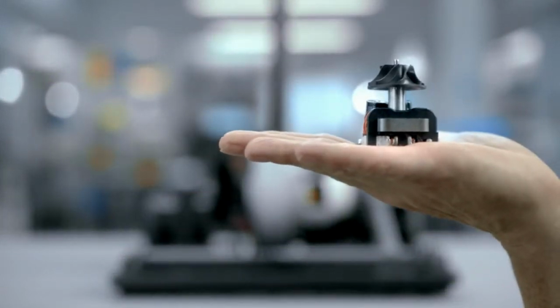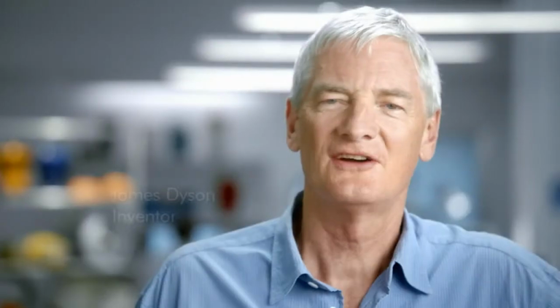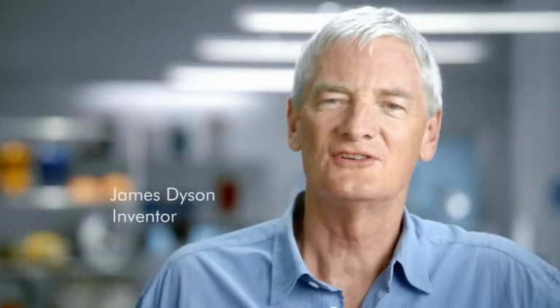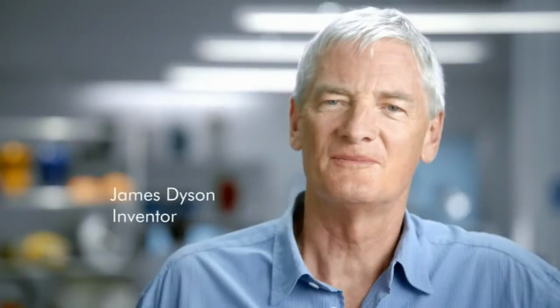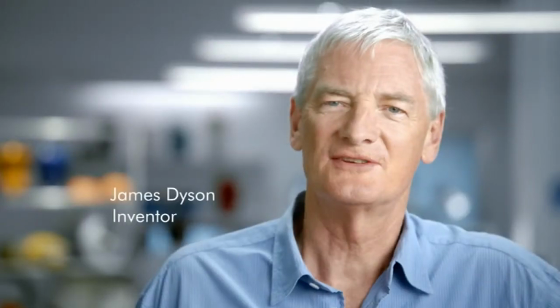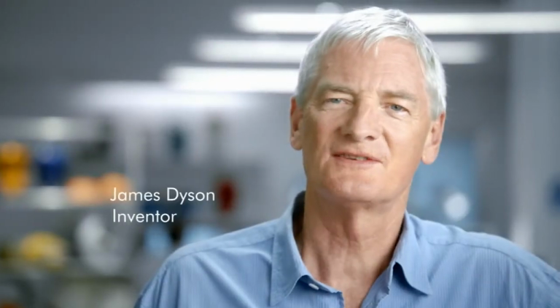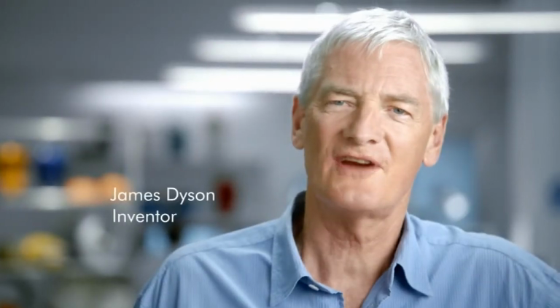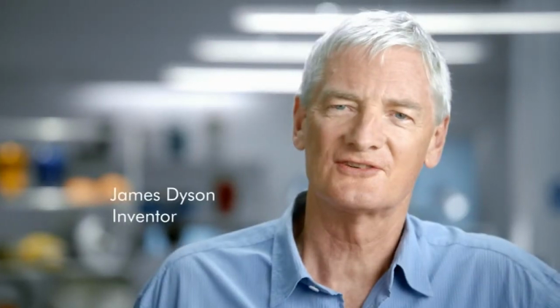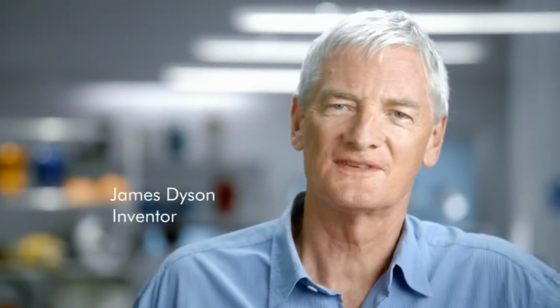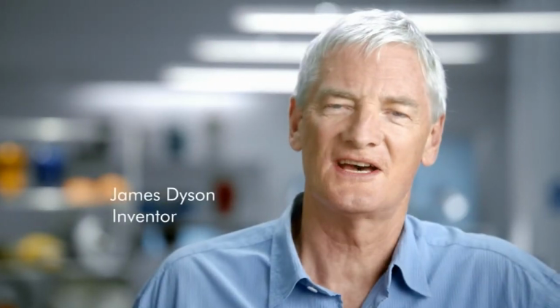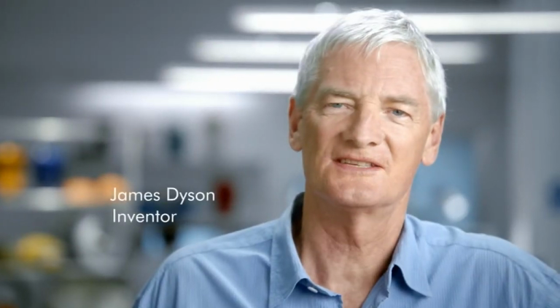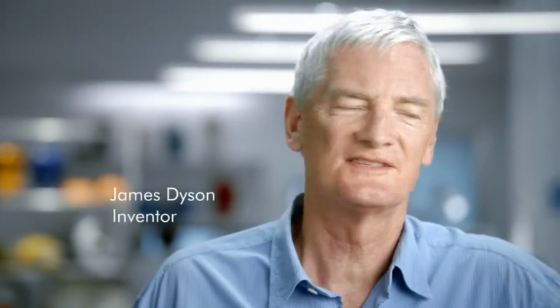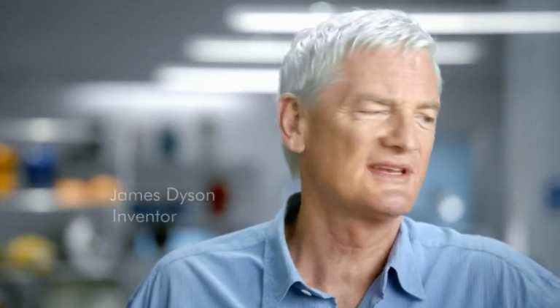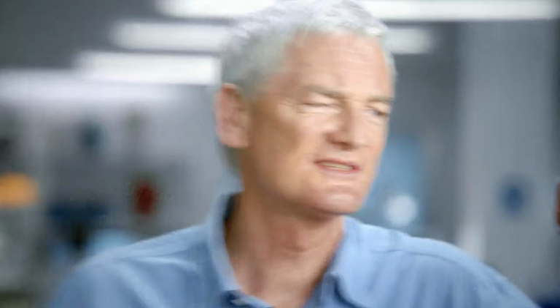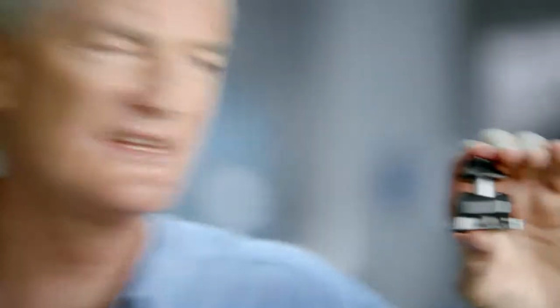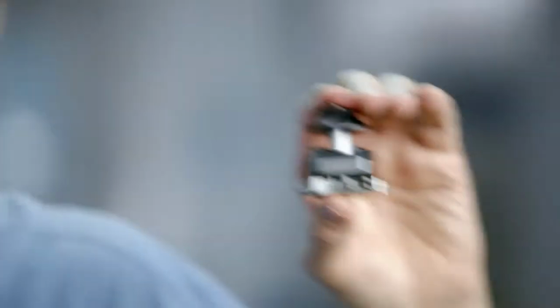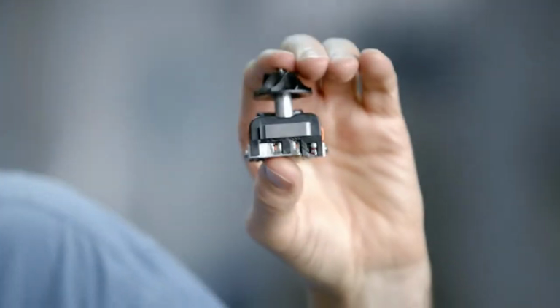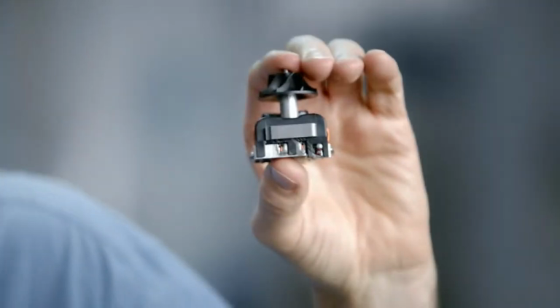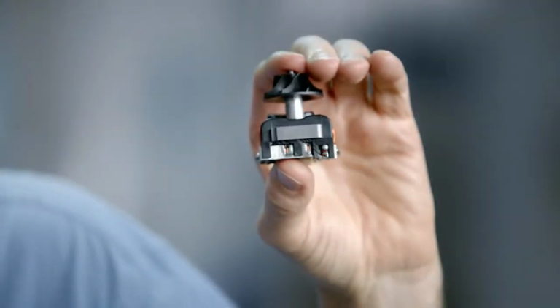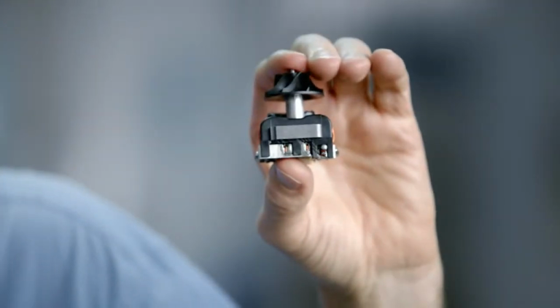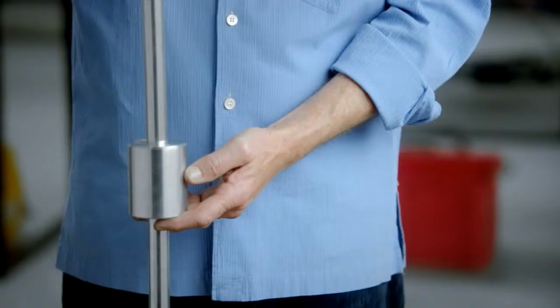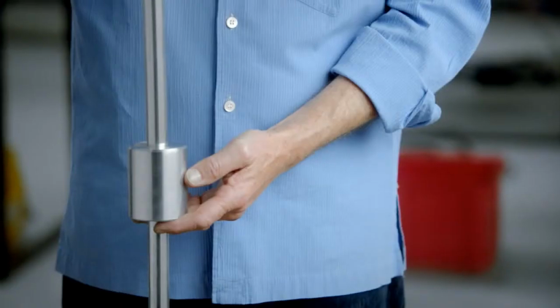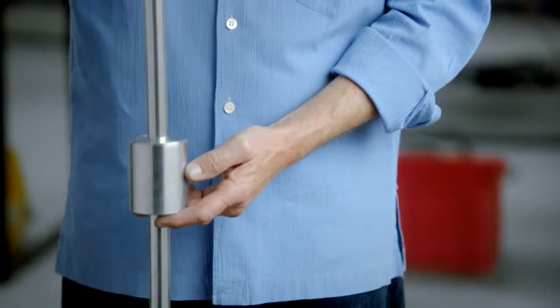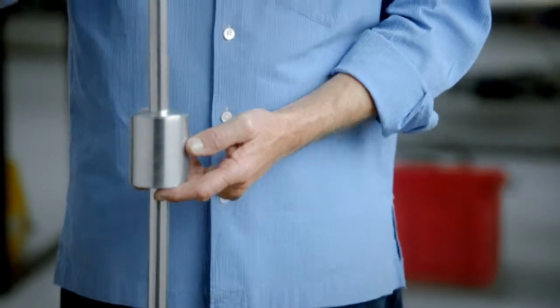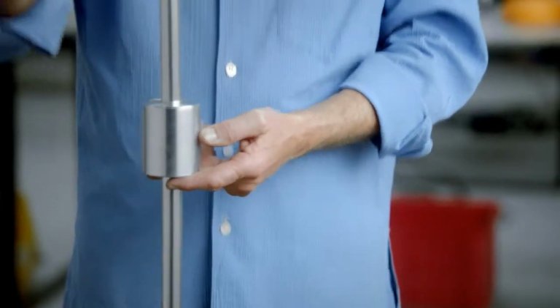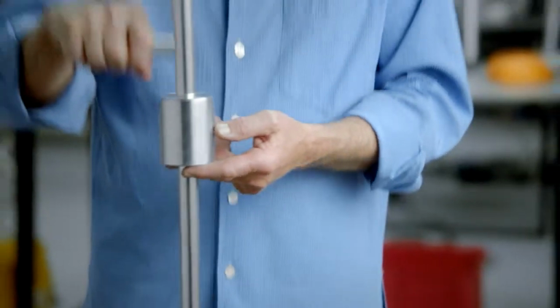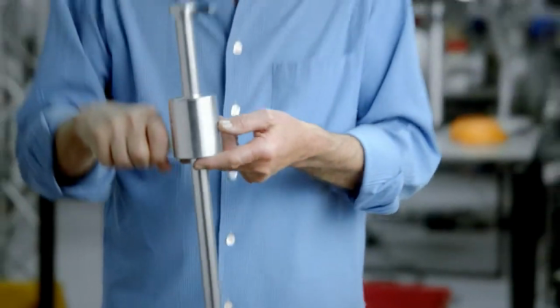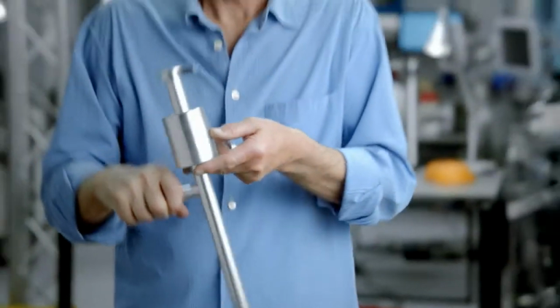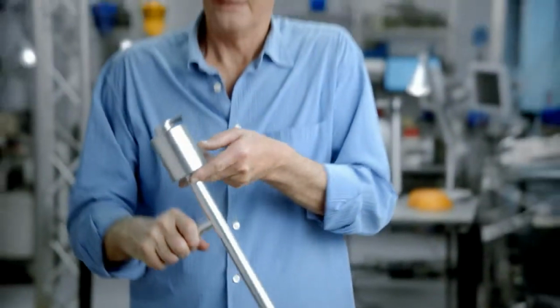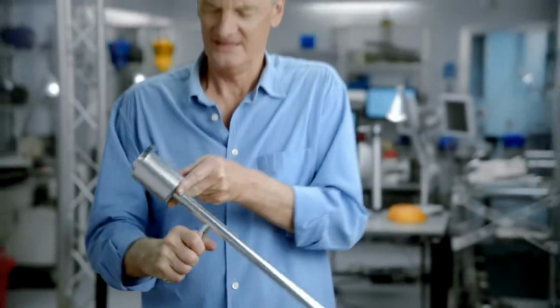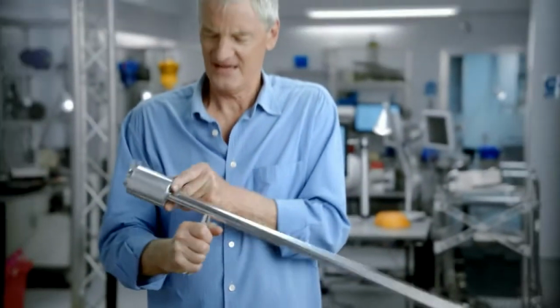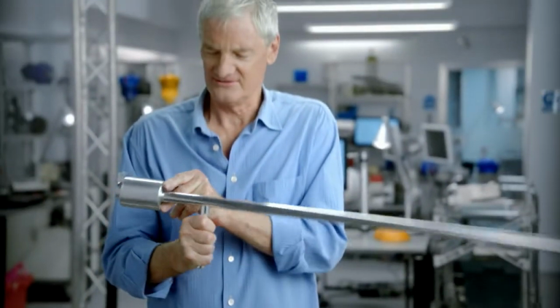Our digital motor is a fraction of the size and spins three times faster. Our motor now lives up here, in the handle.